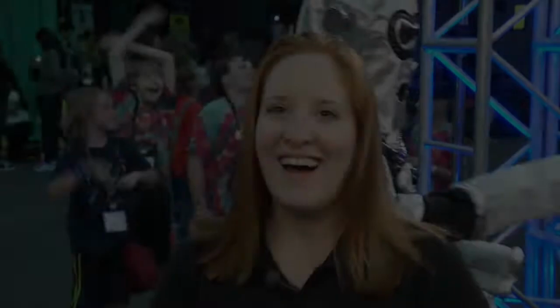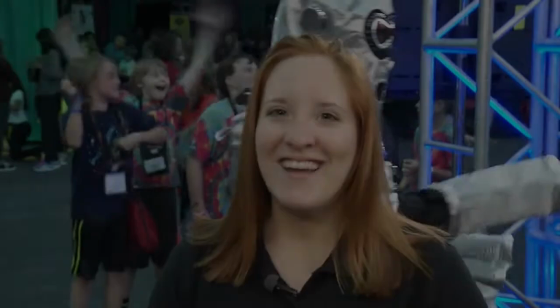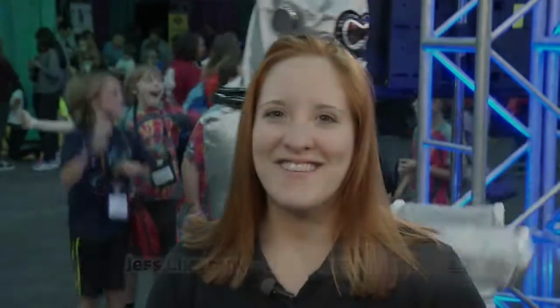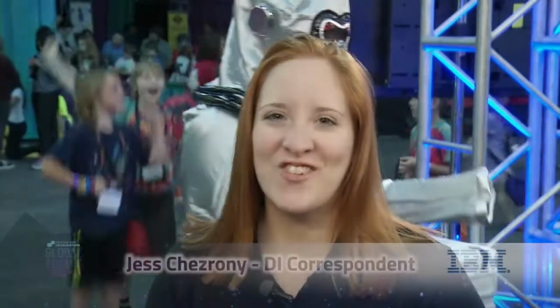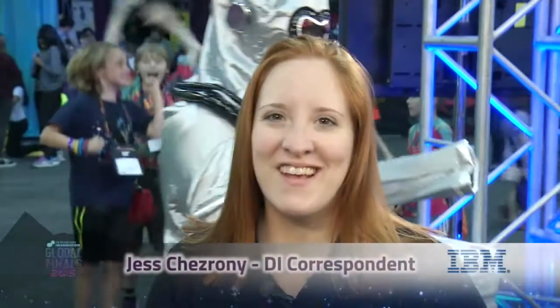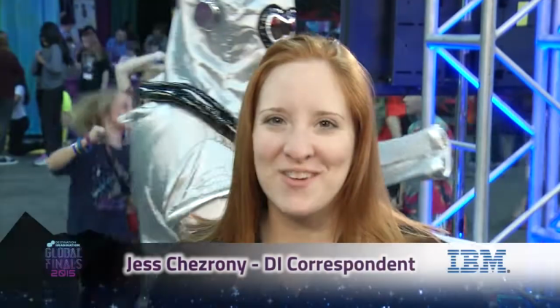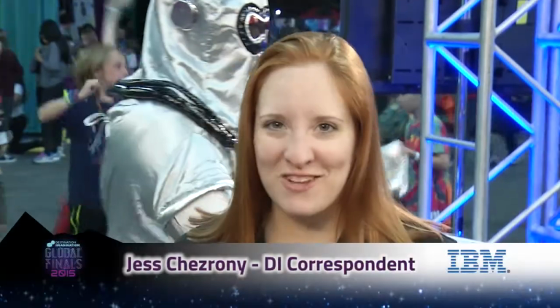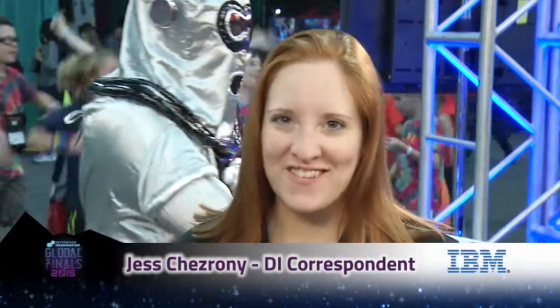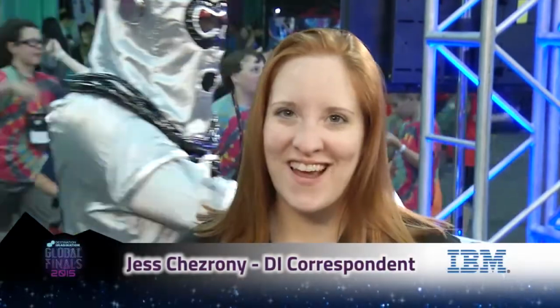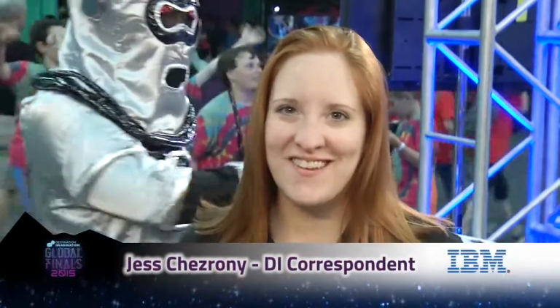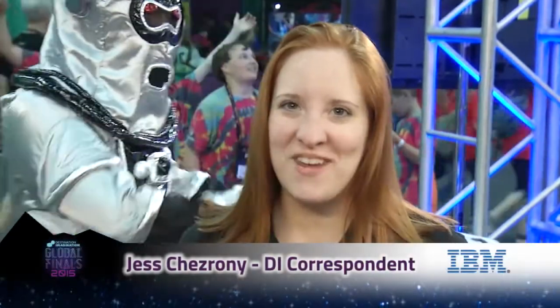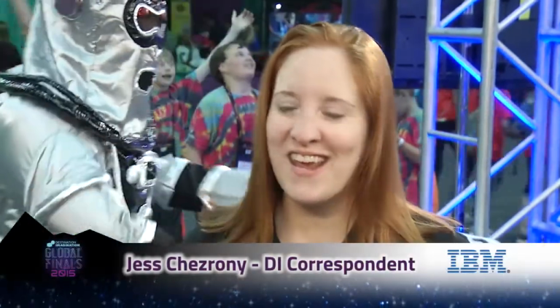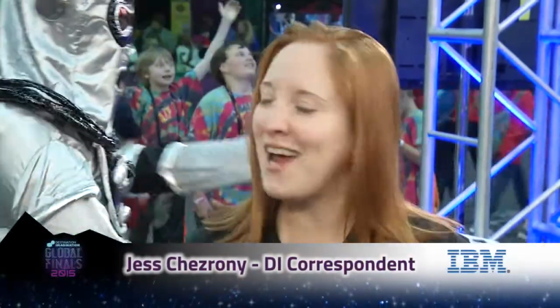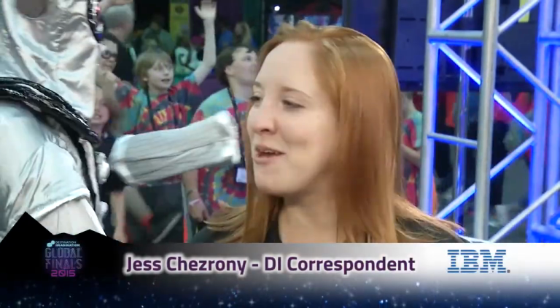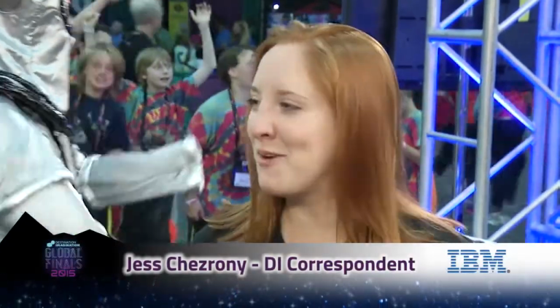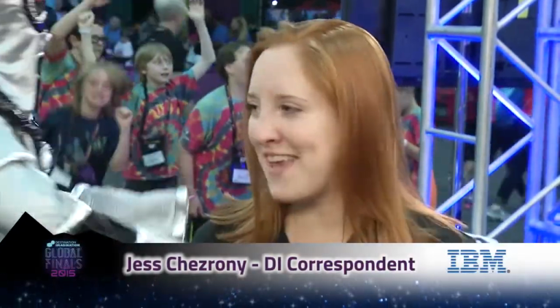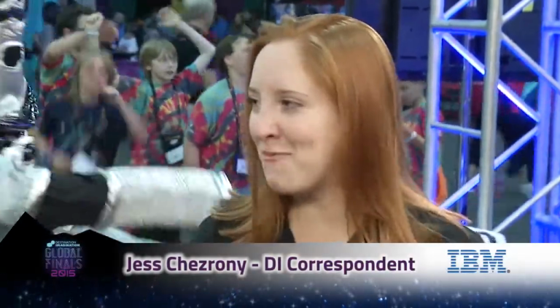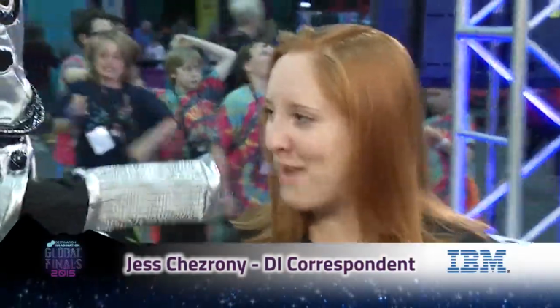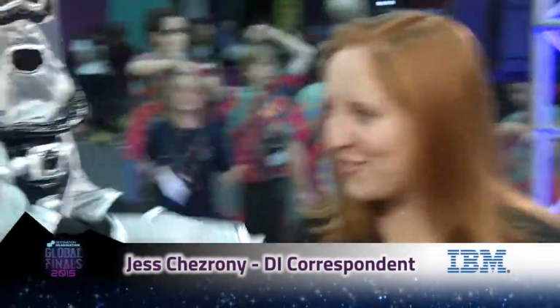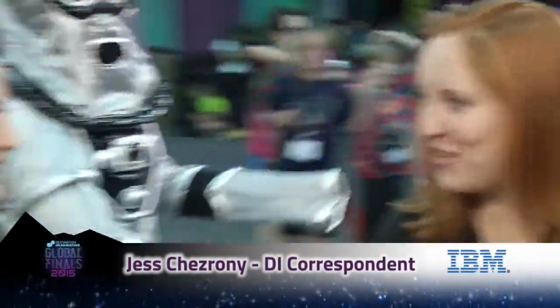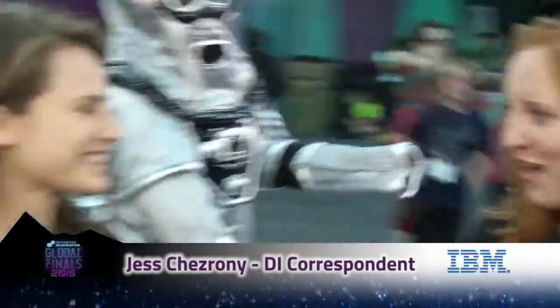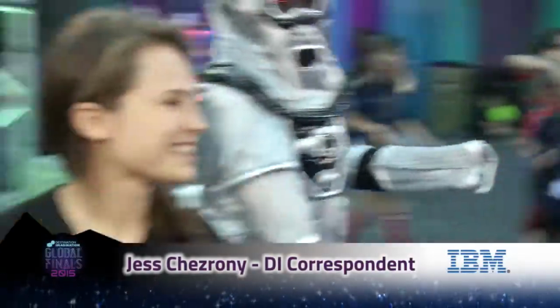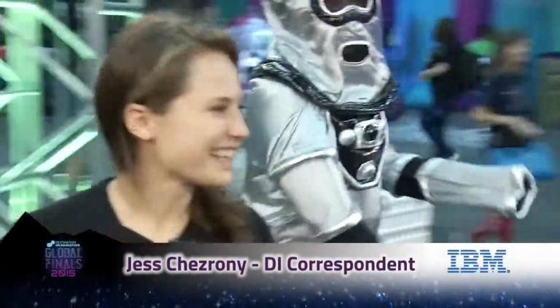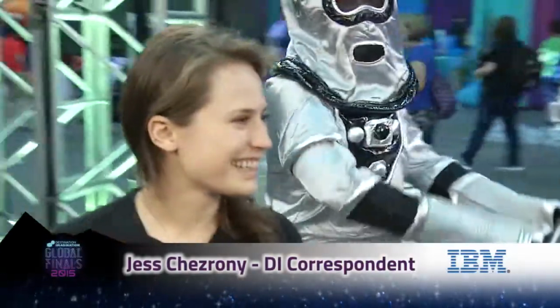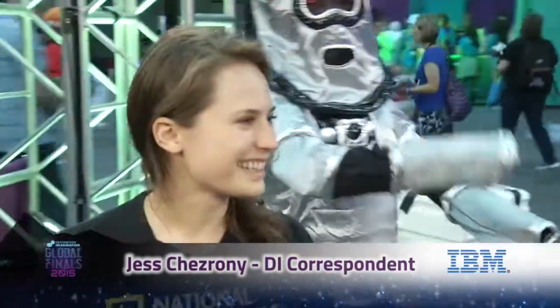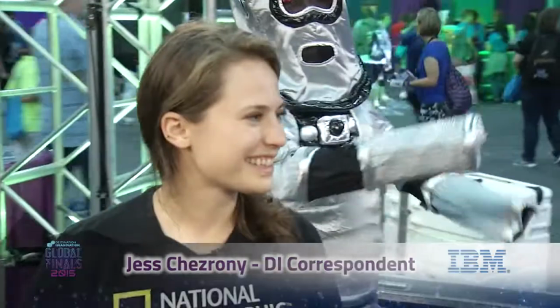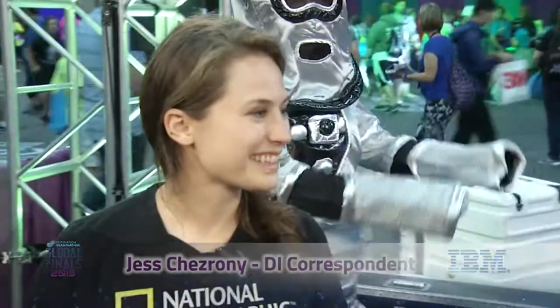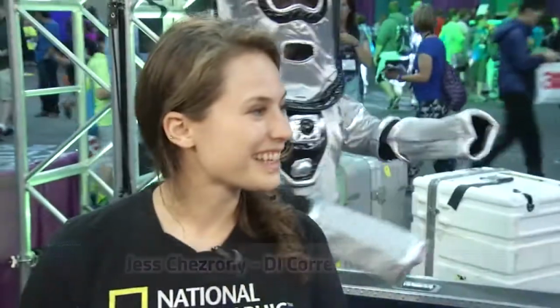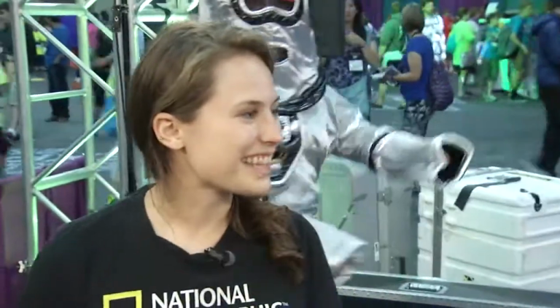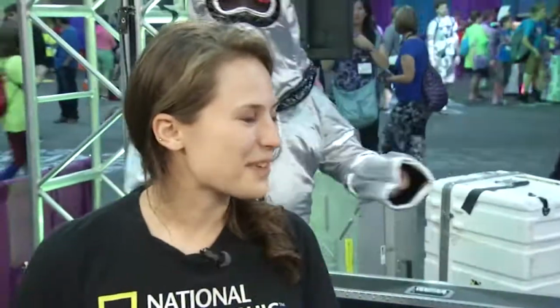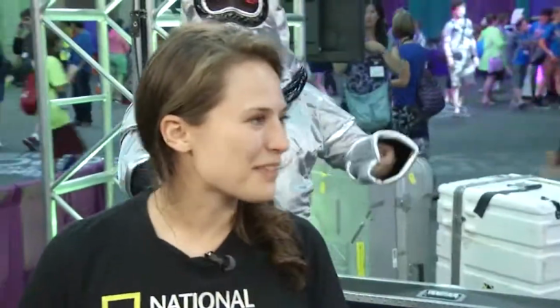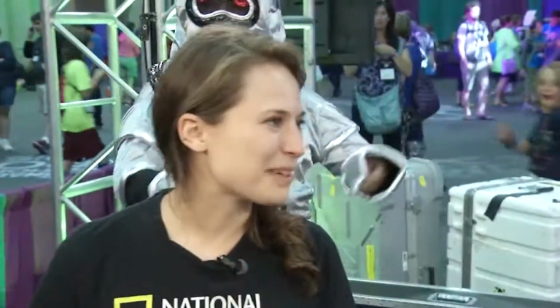Hi, this is Jess. You're watching DI TV. I am here with Sam from National Geographic. Thank you so much for being with me. Thanks for having me.